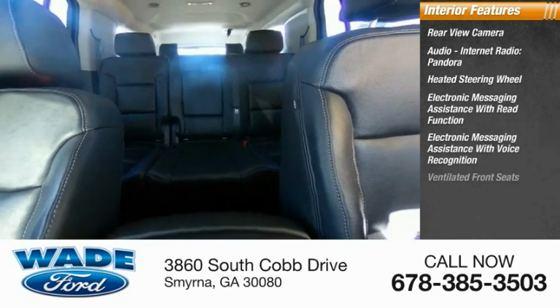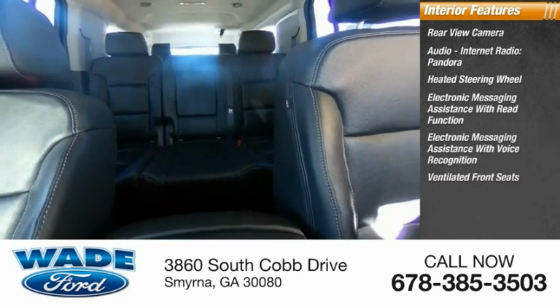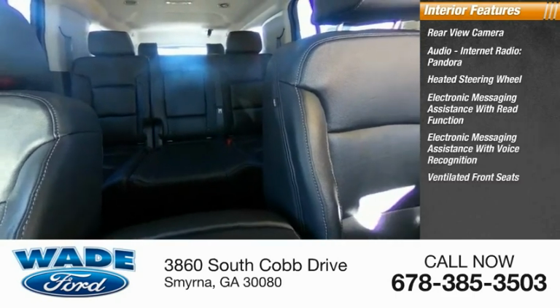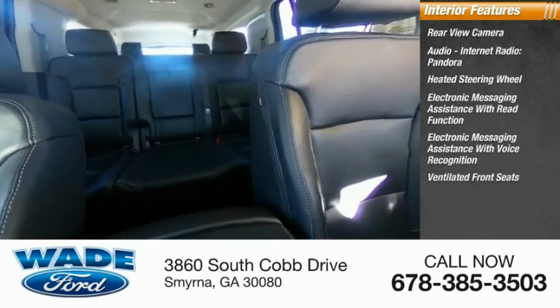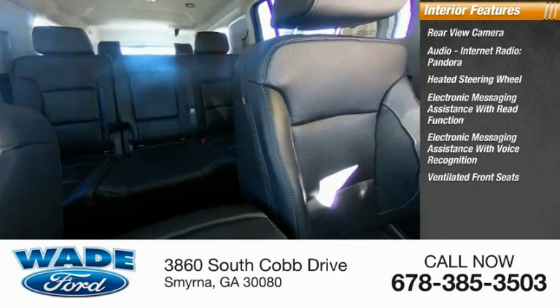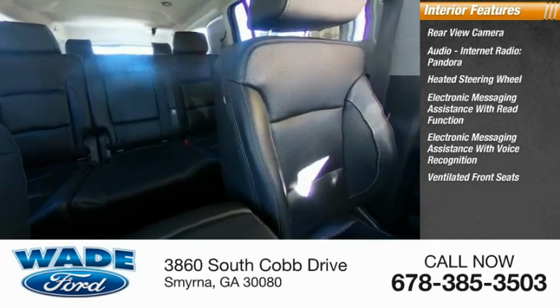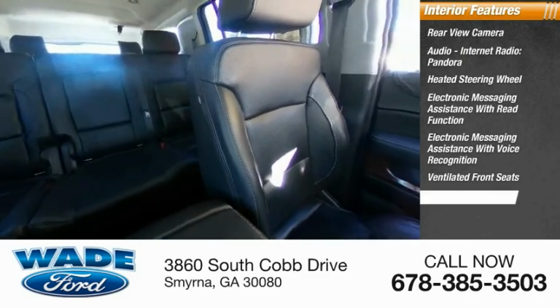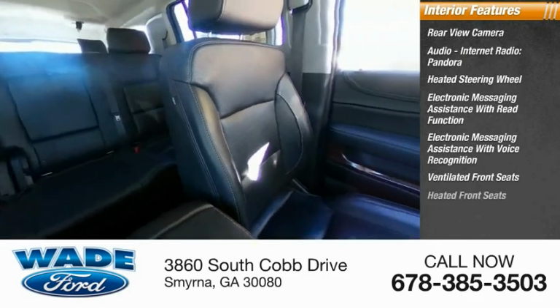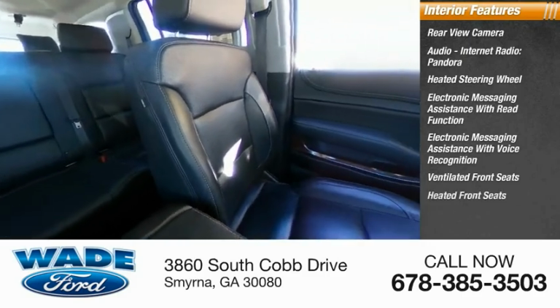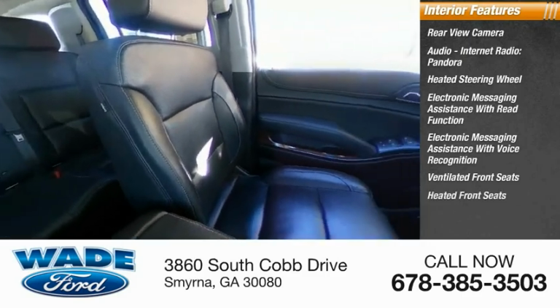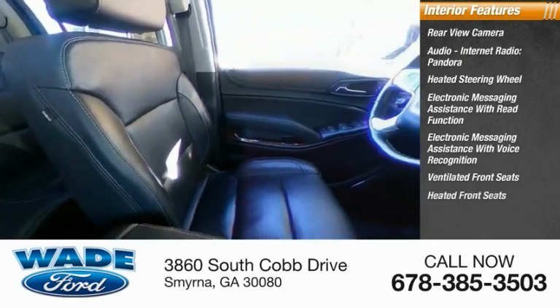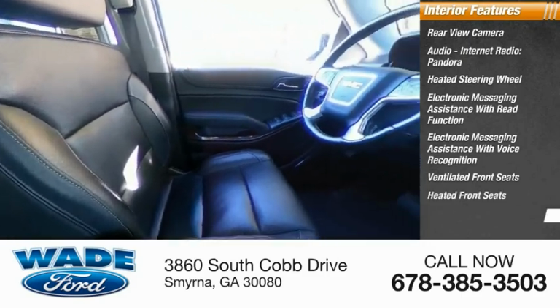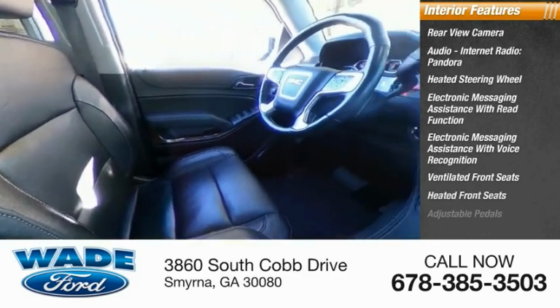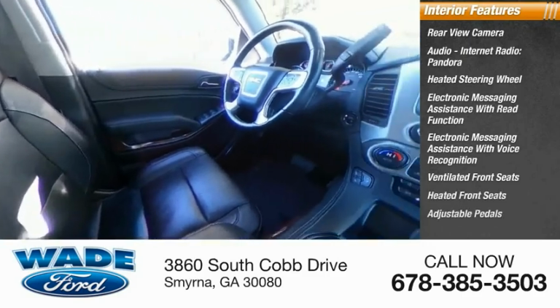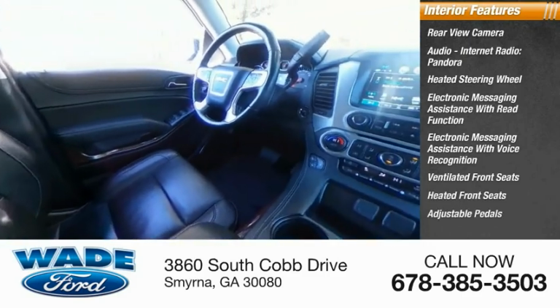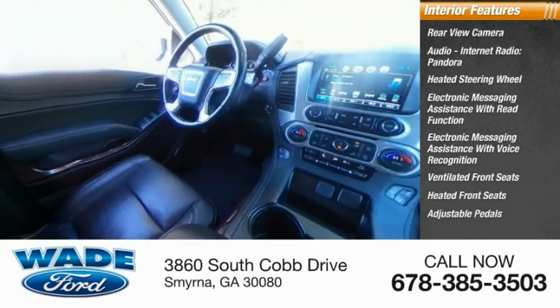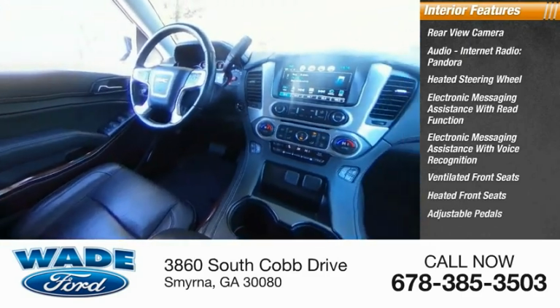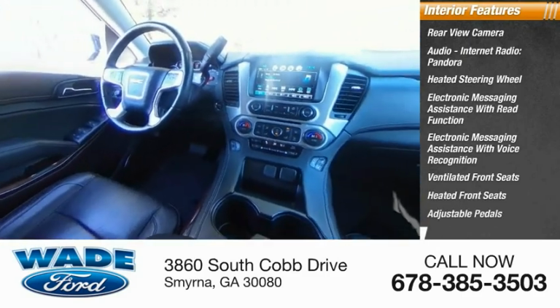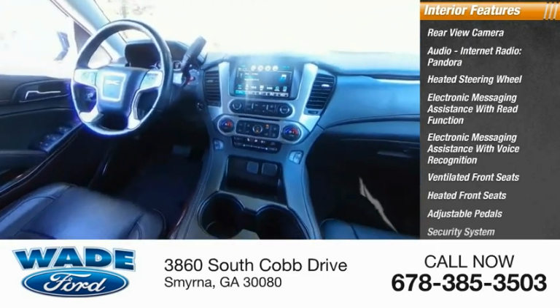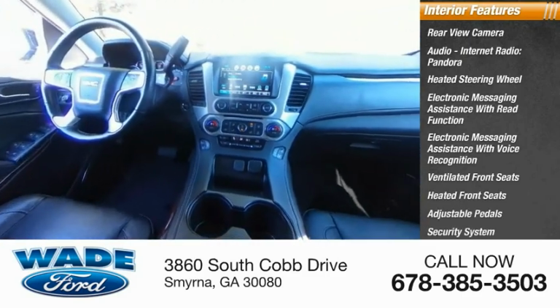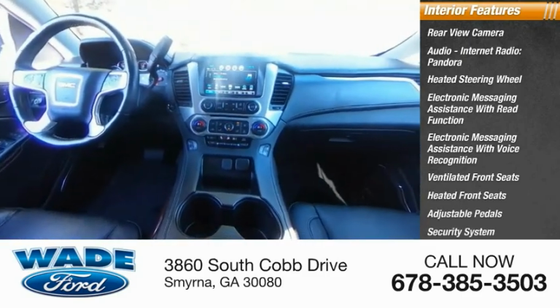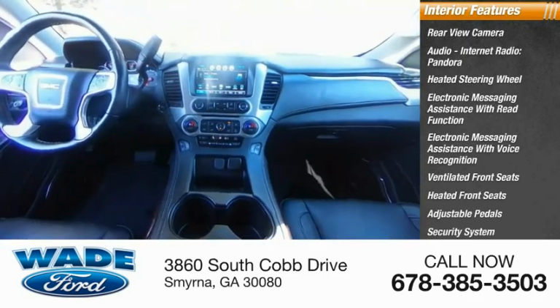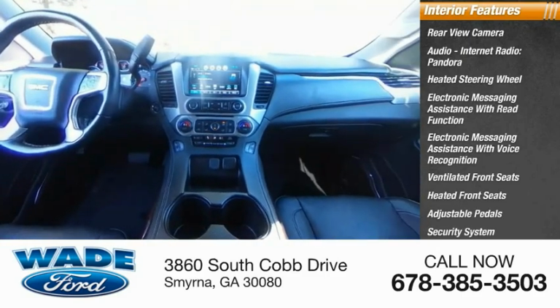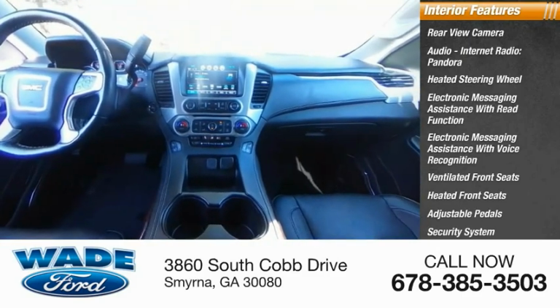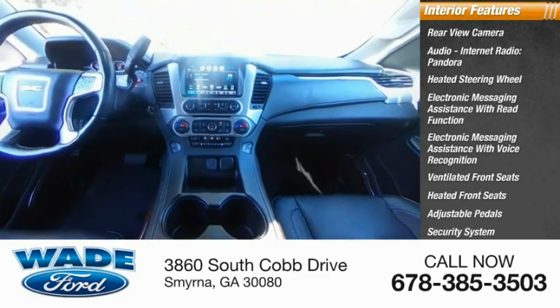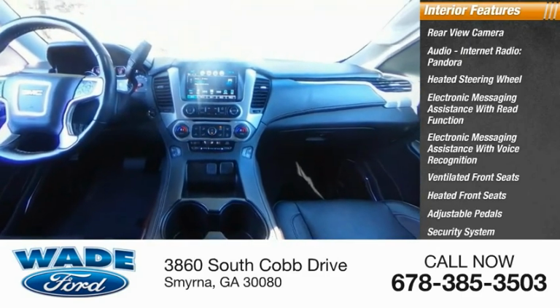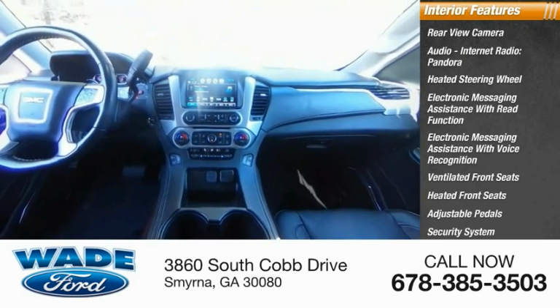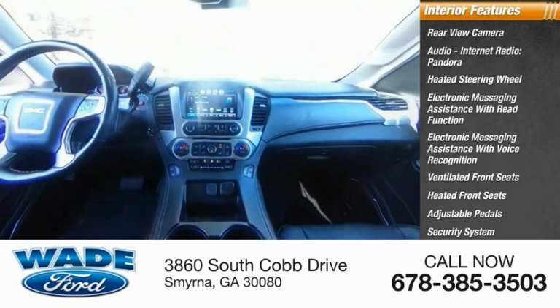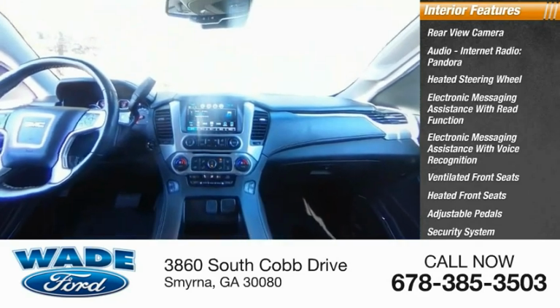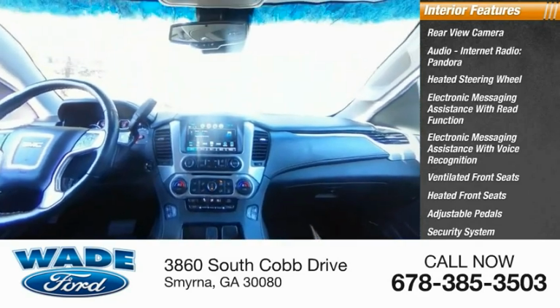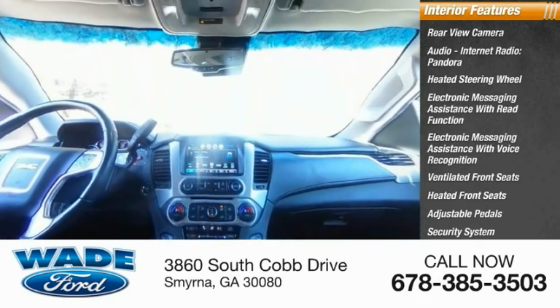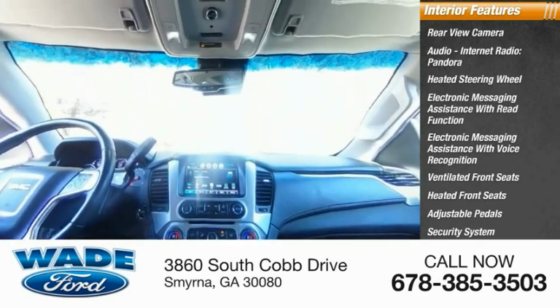Ventilated front seats, heated front seats, adjustable pedals, security system, auto dimming rear view mirror, PPO.